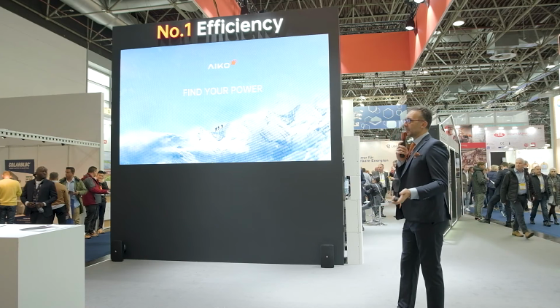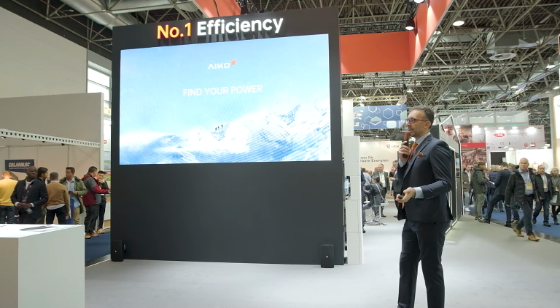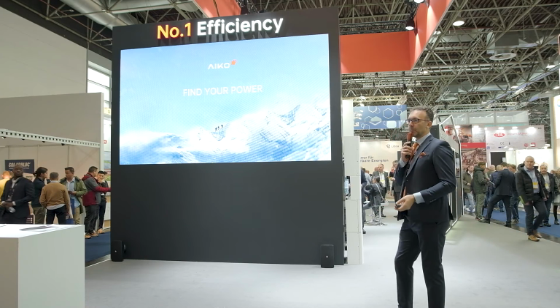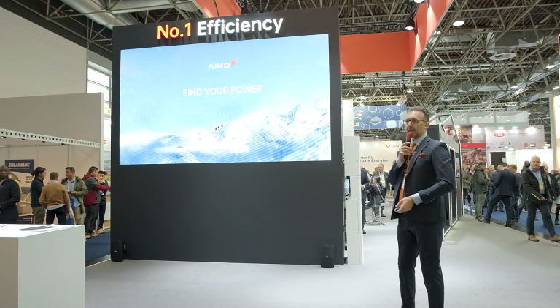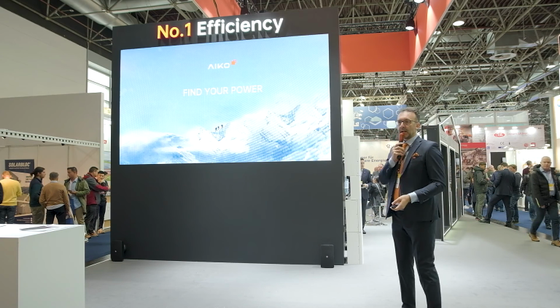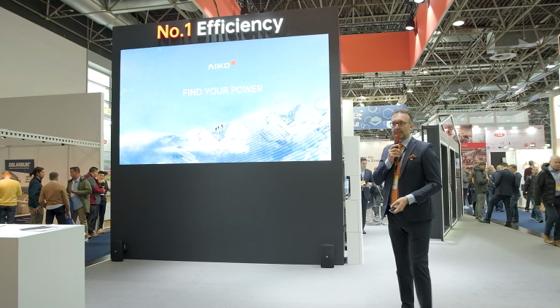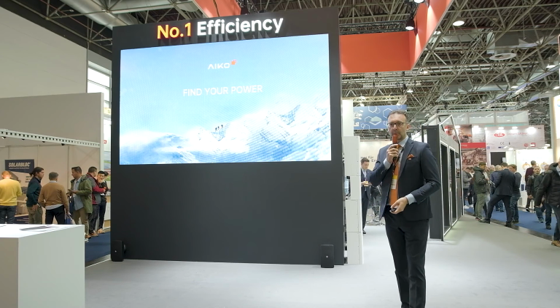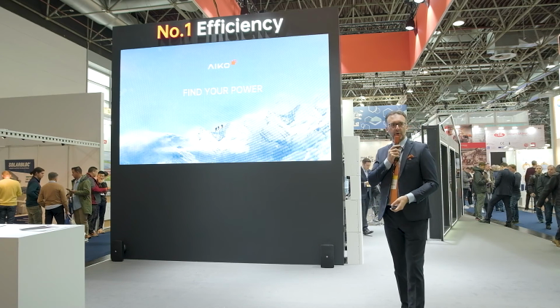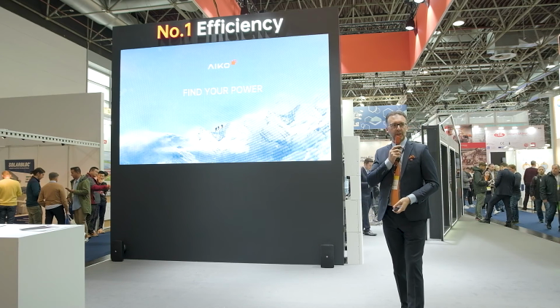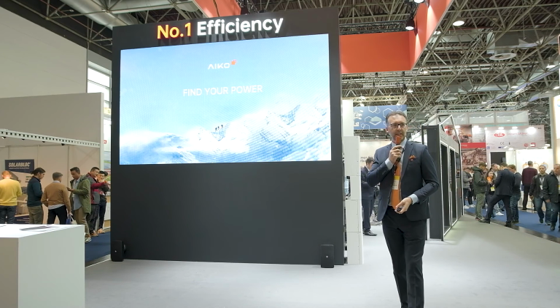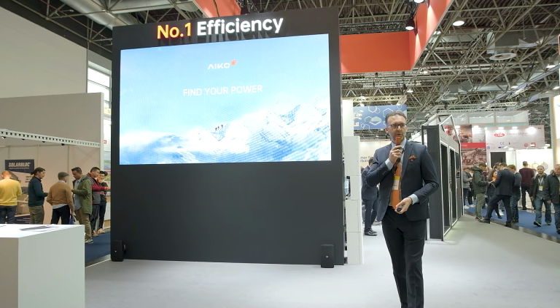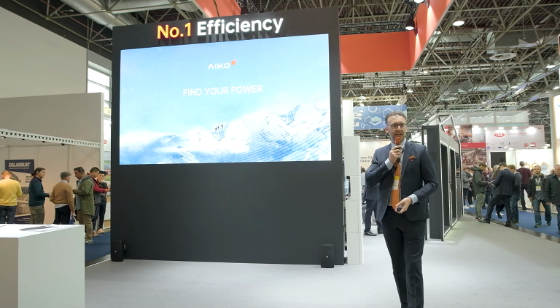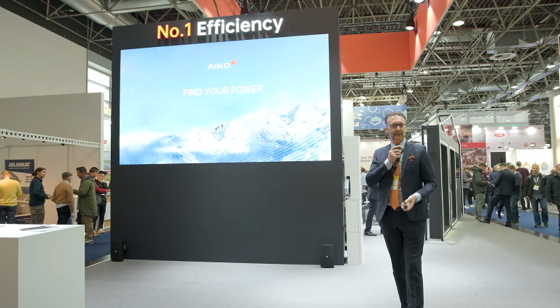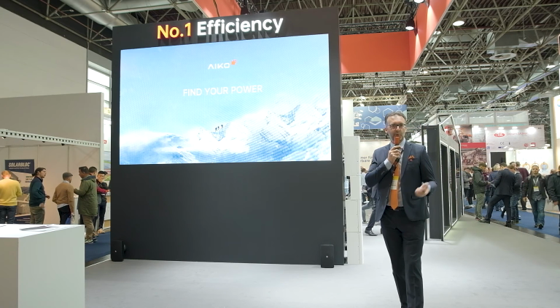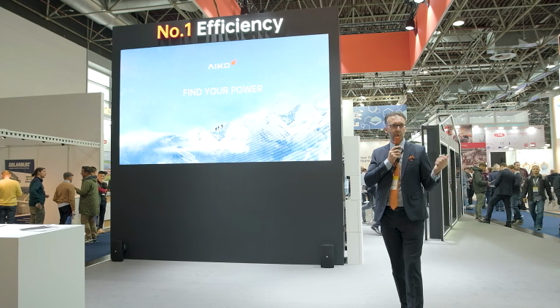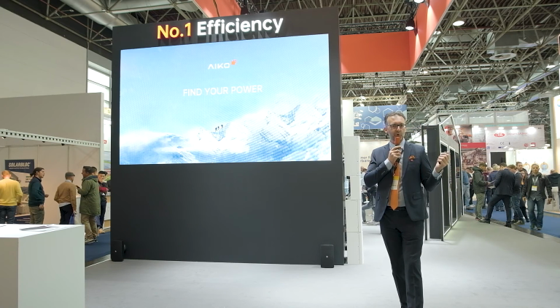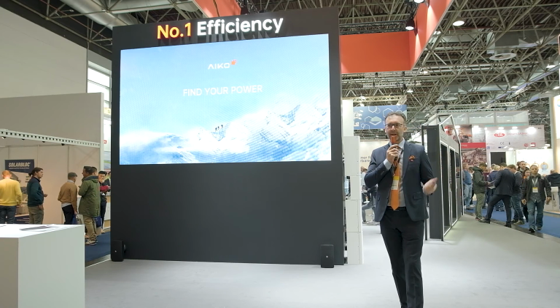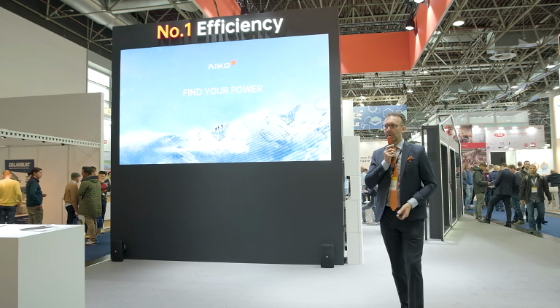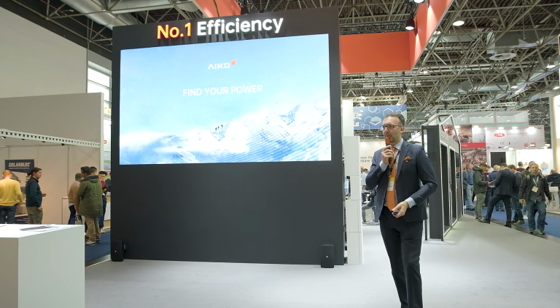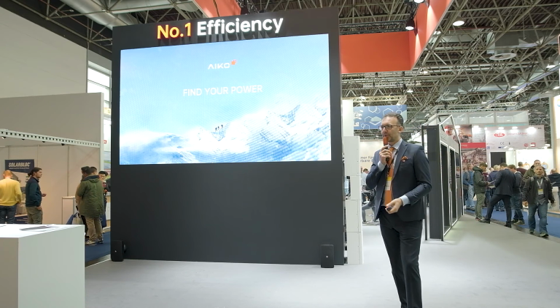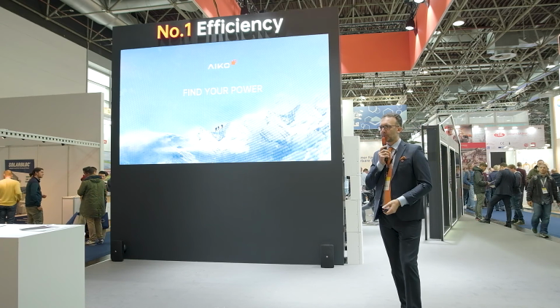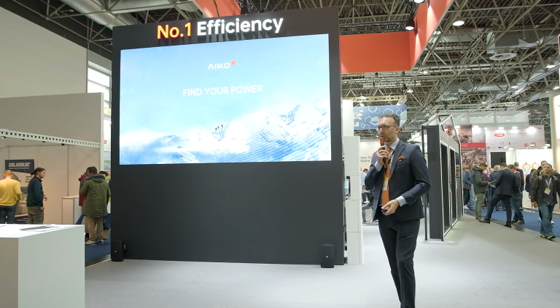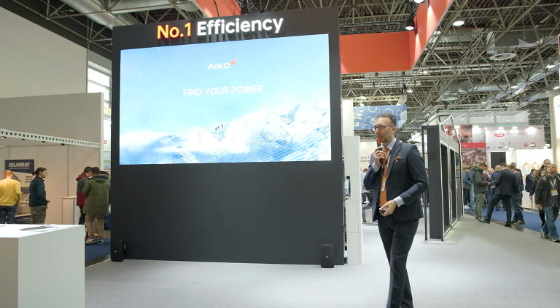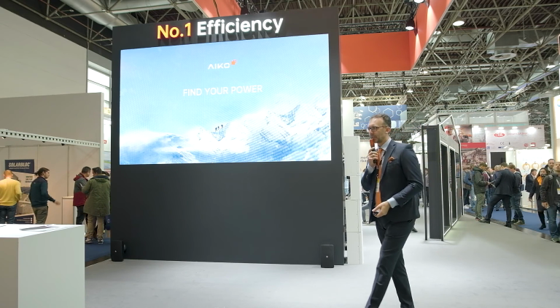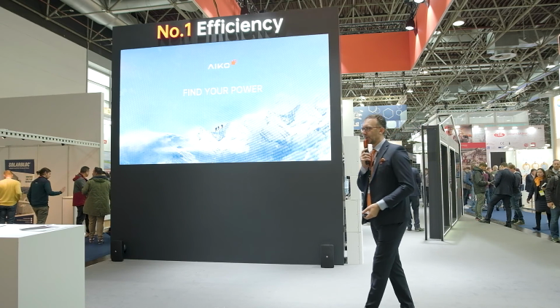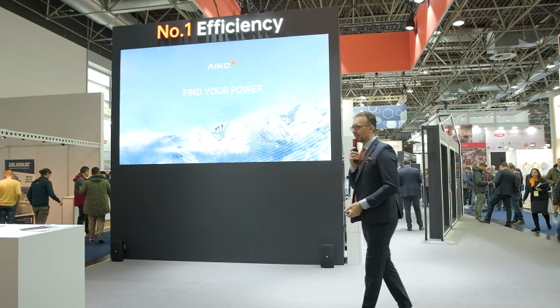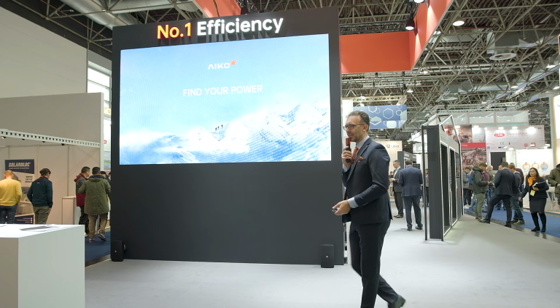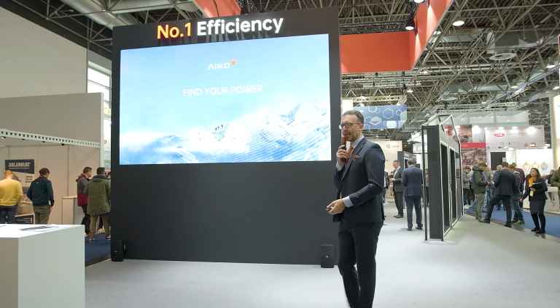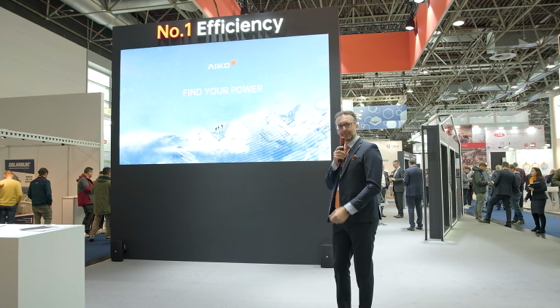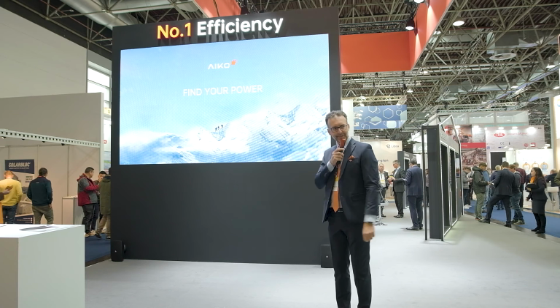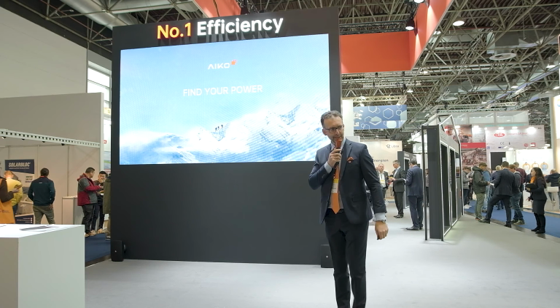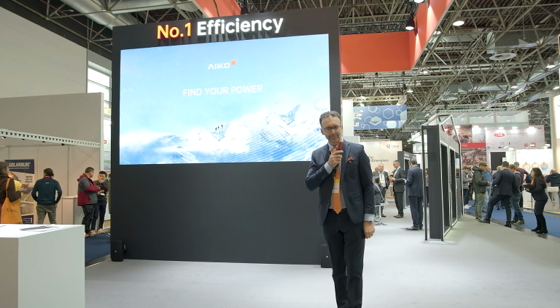Thank you for your attention. I invite you to join our booth to talk with our sales team. Thank you.